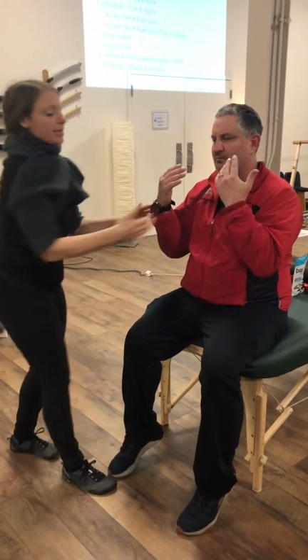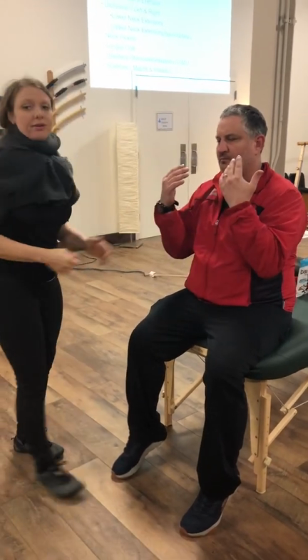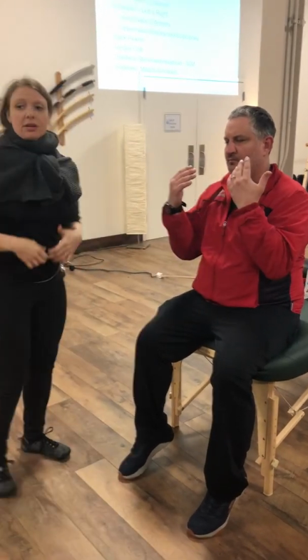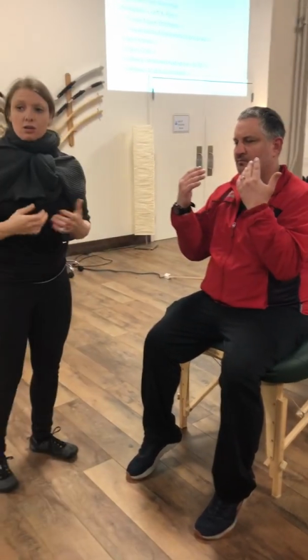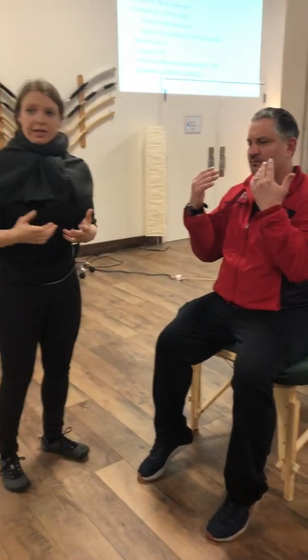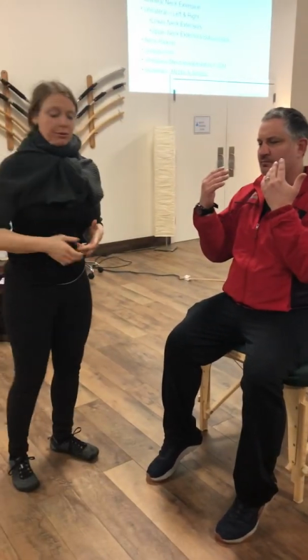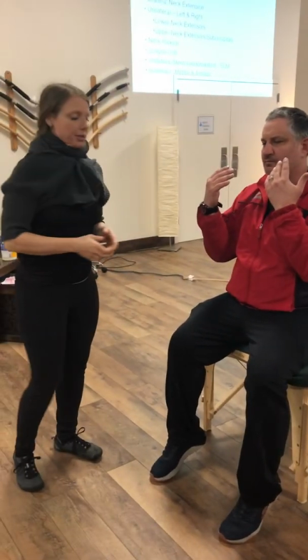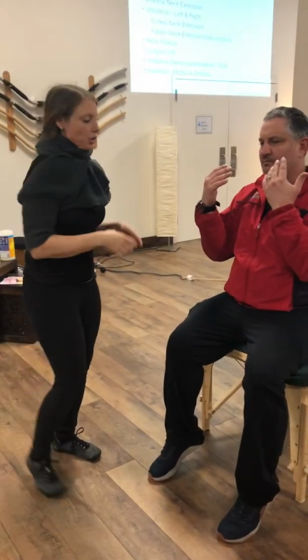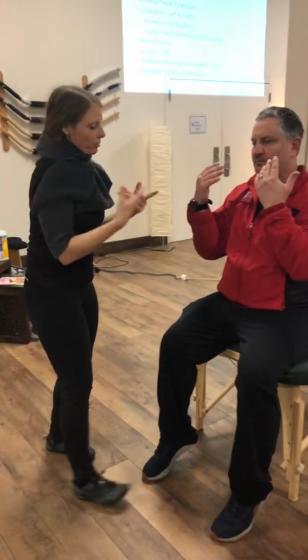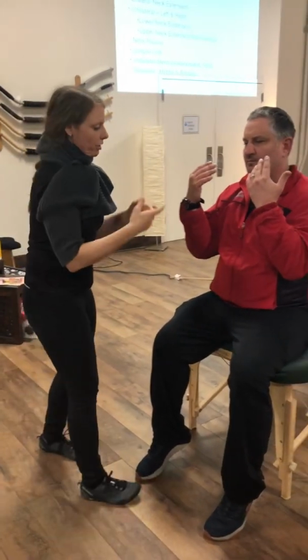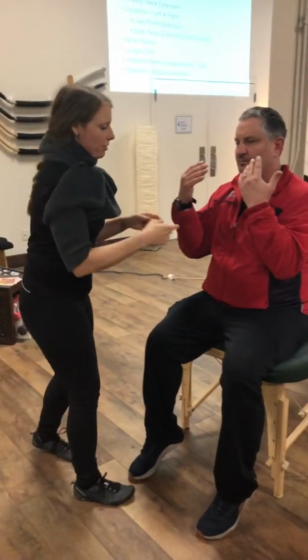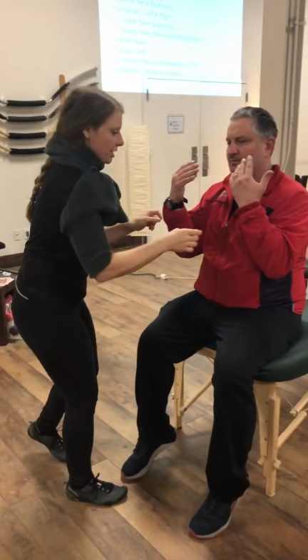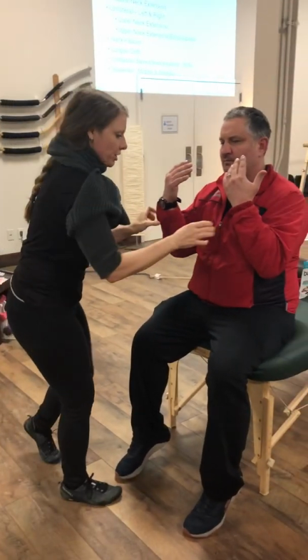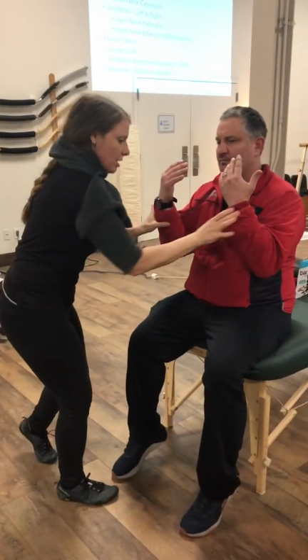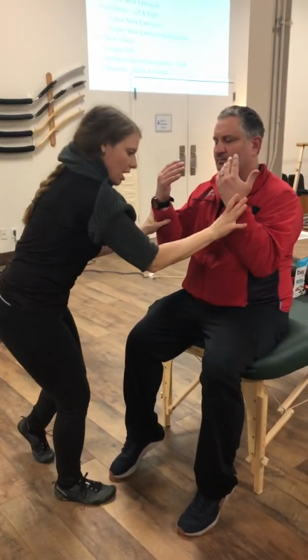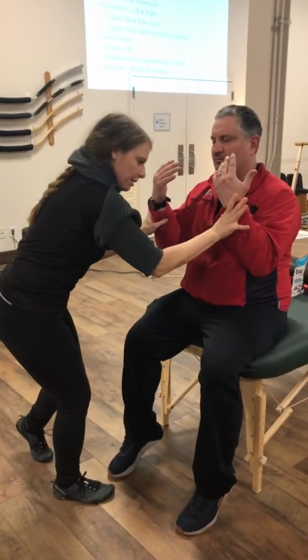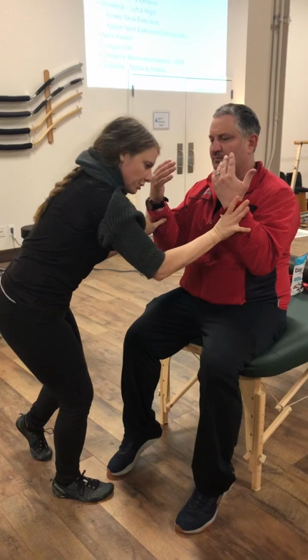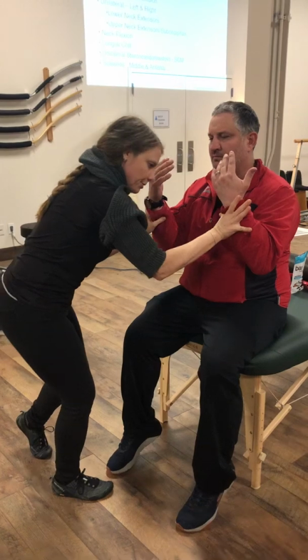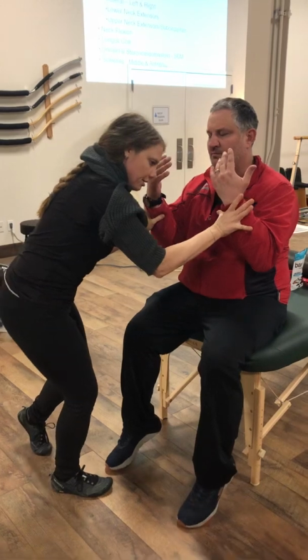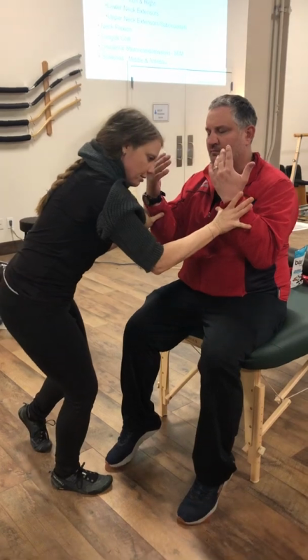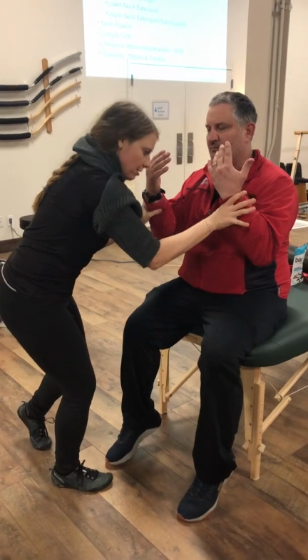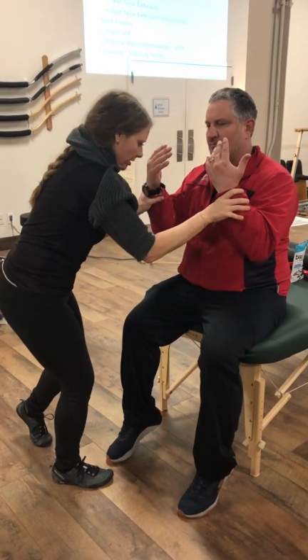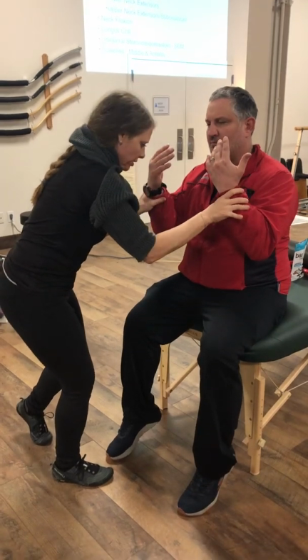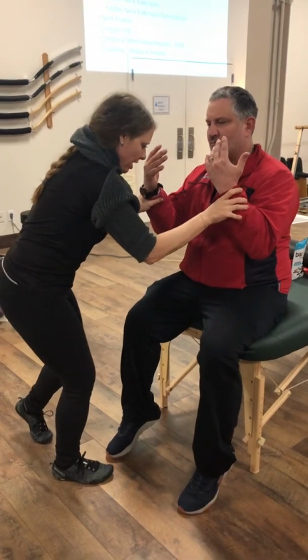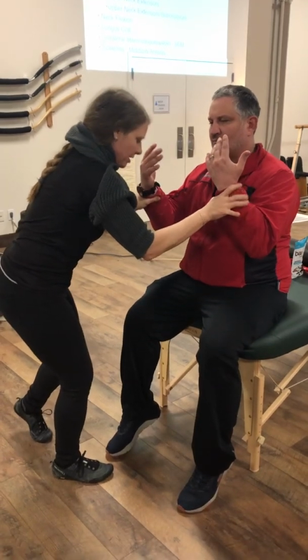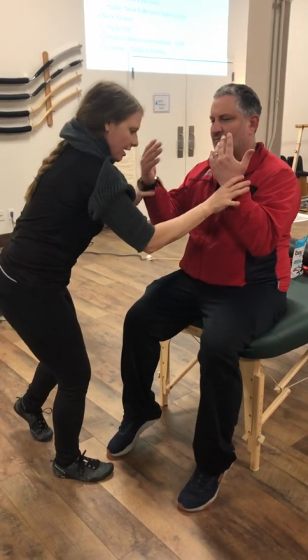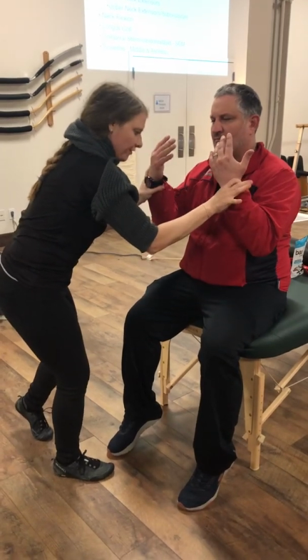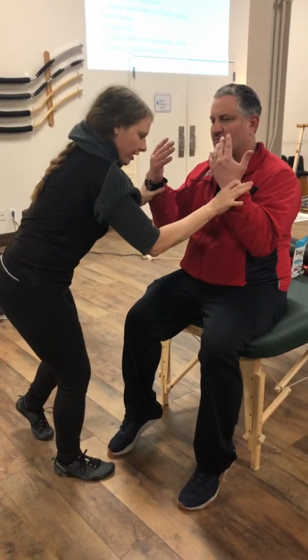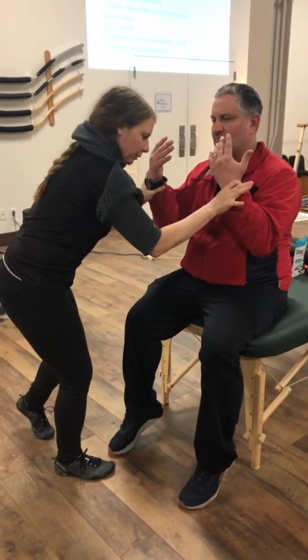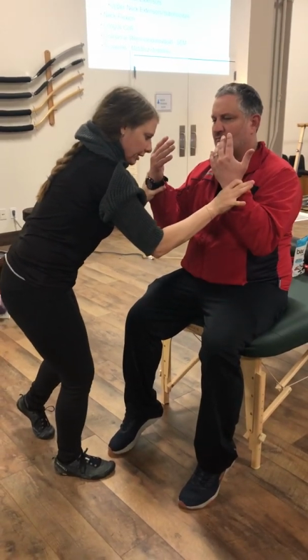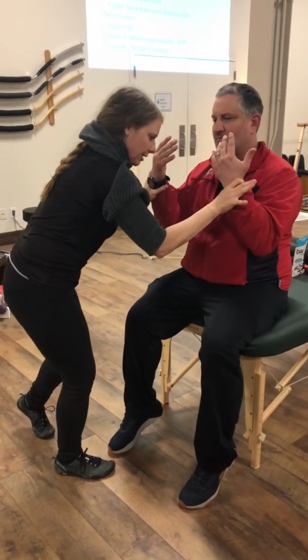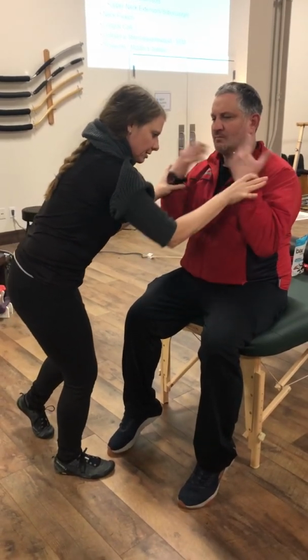C7 is tricep extension, or elbow extension. I'm going to push him in on your side — and failure would look like this.